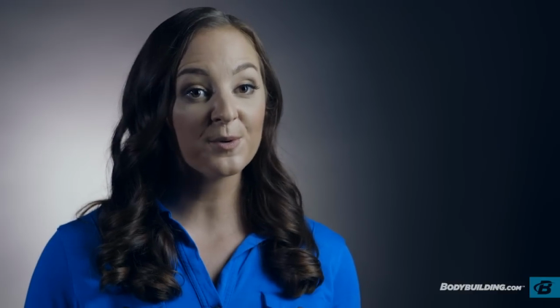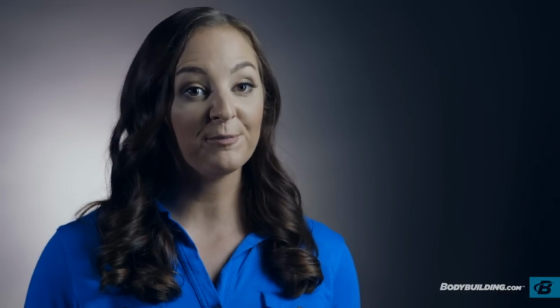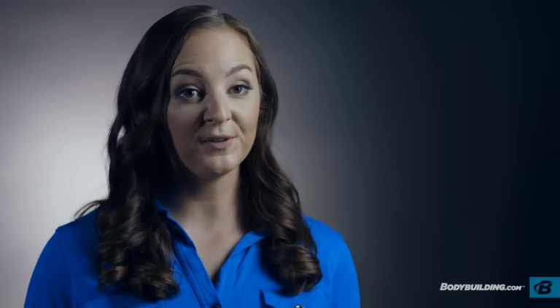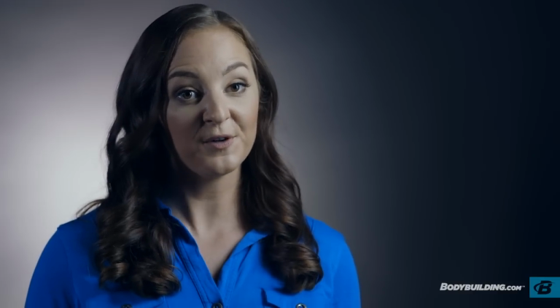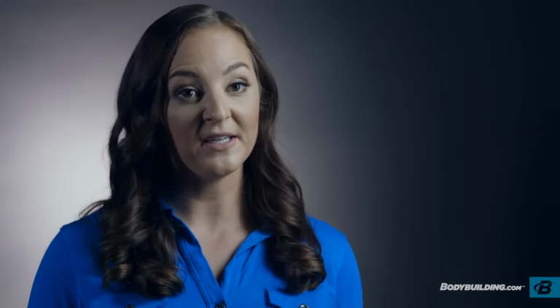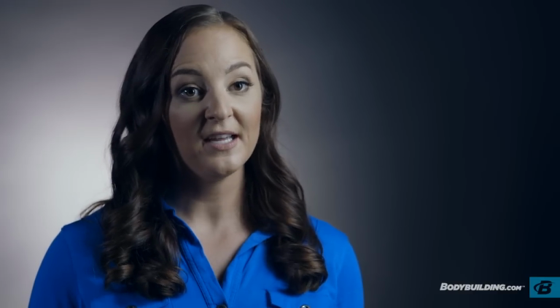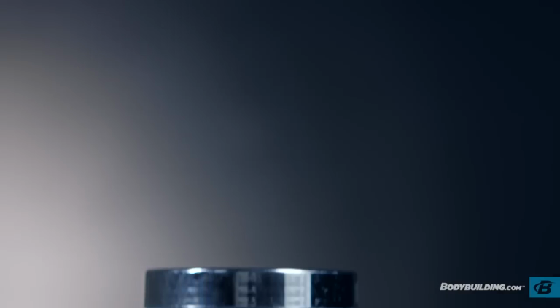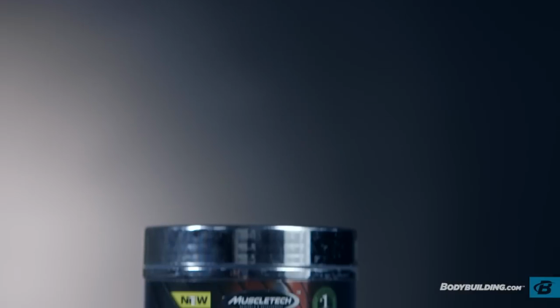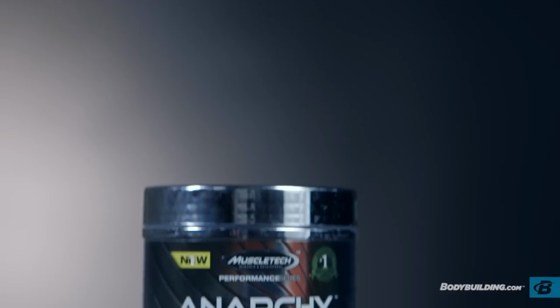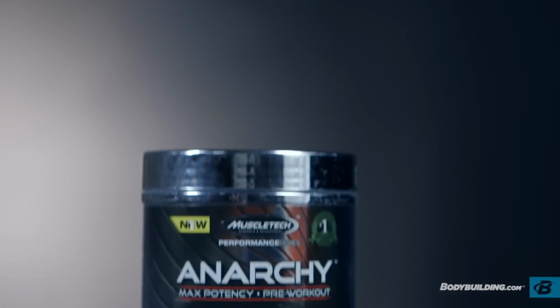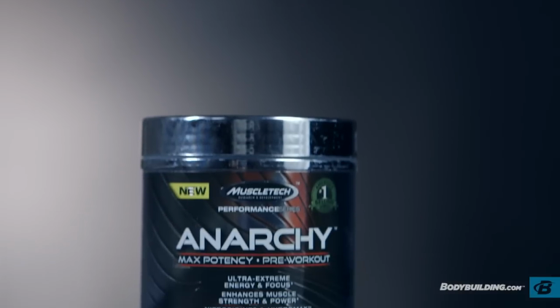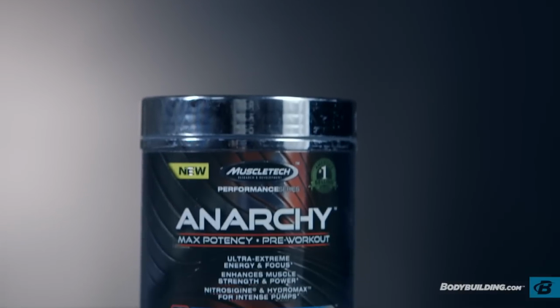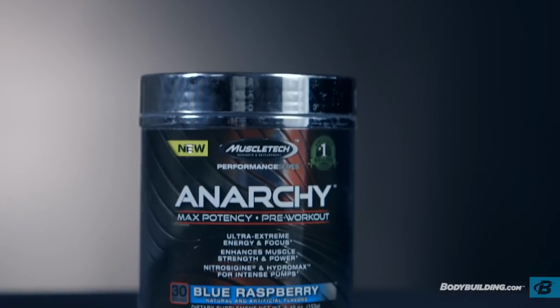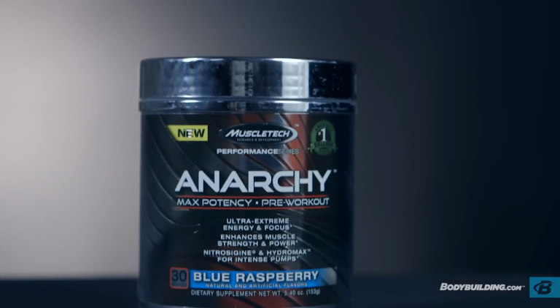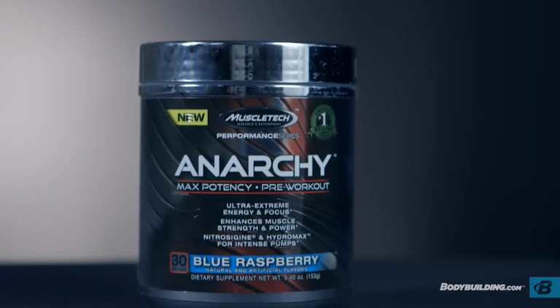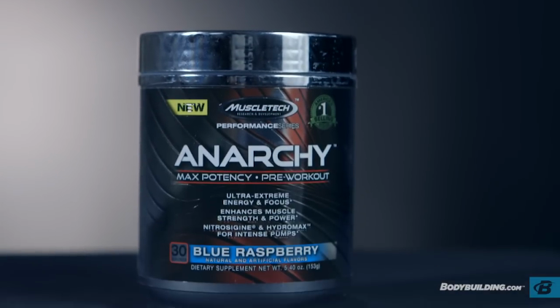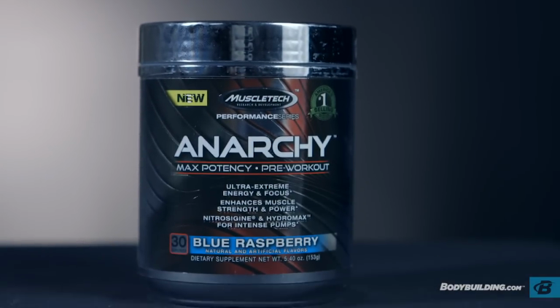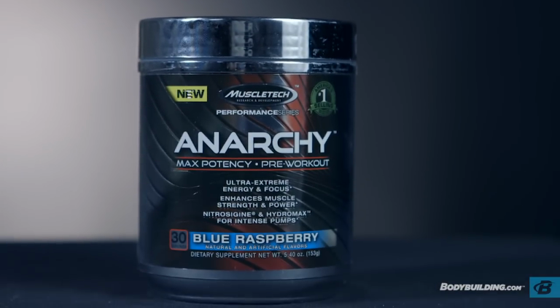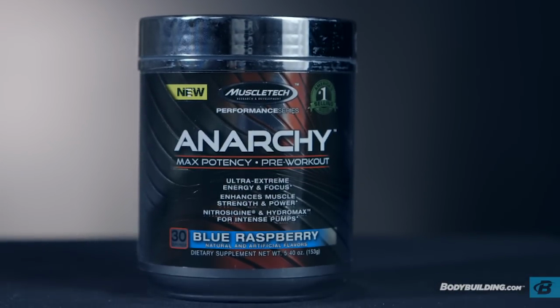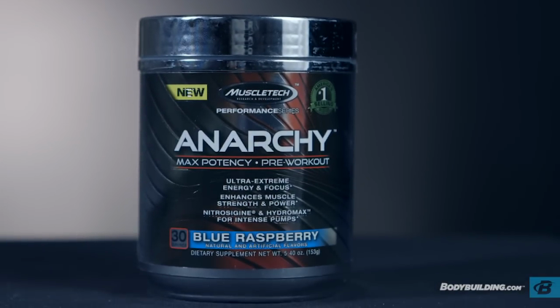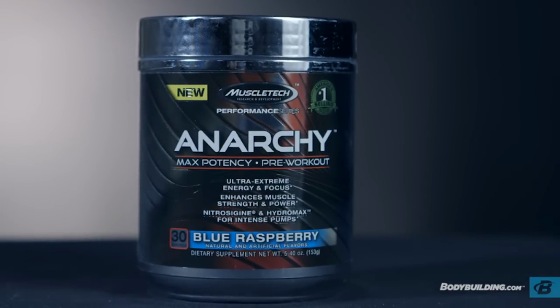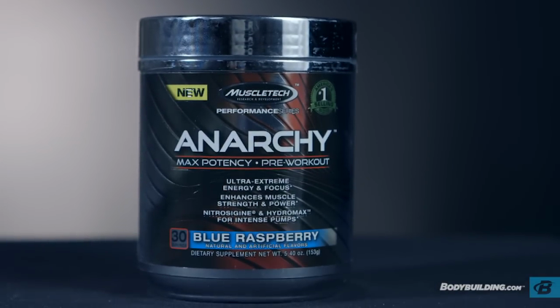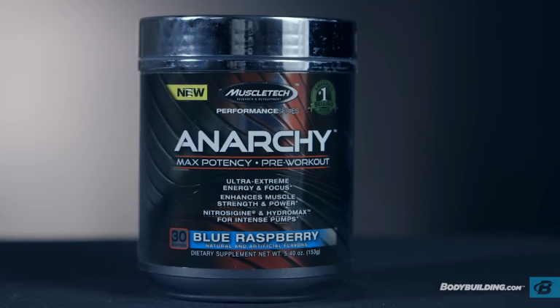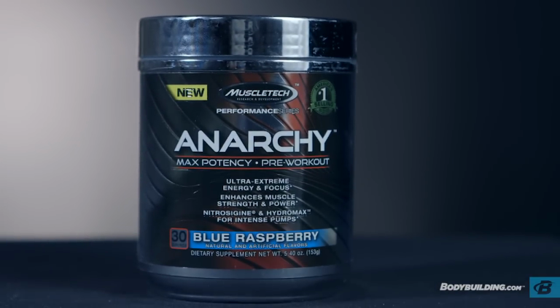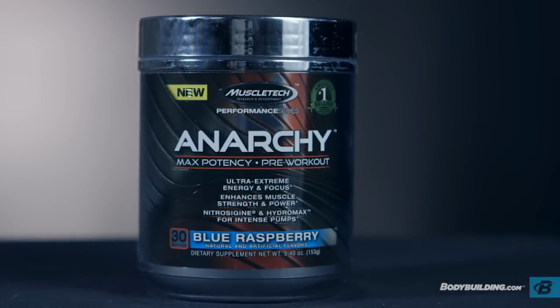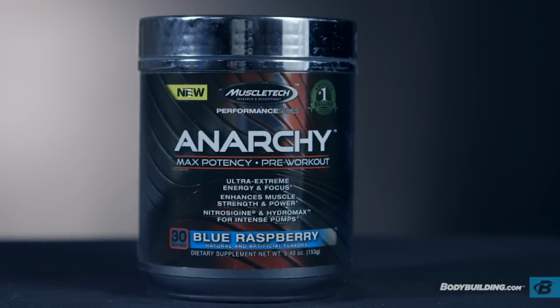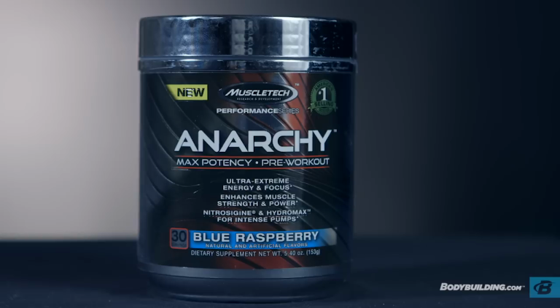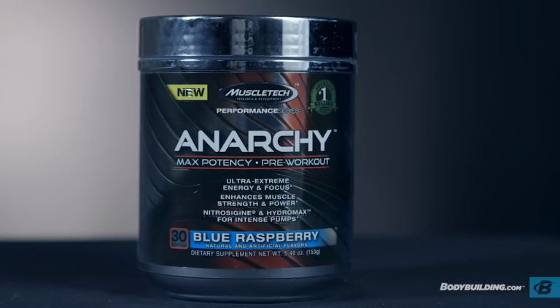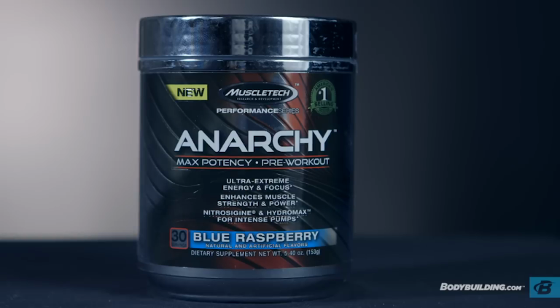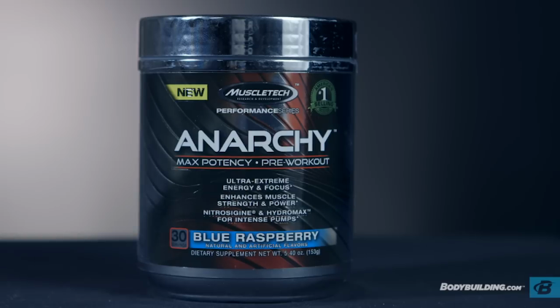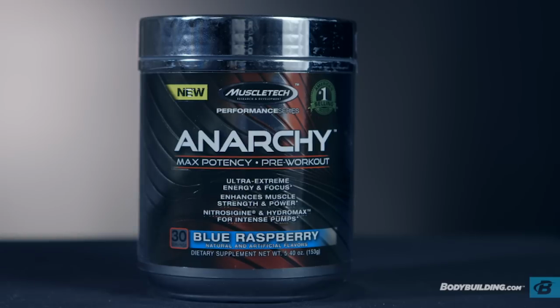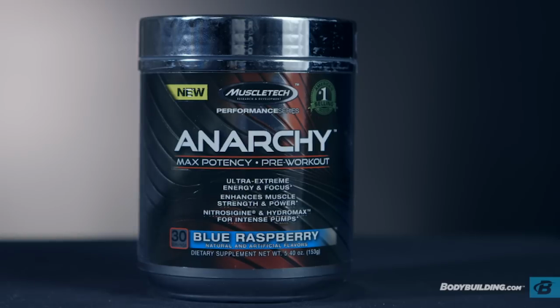MuscleTech Anarchy costs about $1.12 per serving and comes in awesome flavors like pink lemonade, watermelon, and icy rocket freeze.